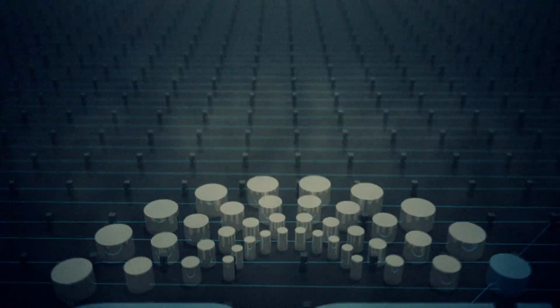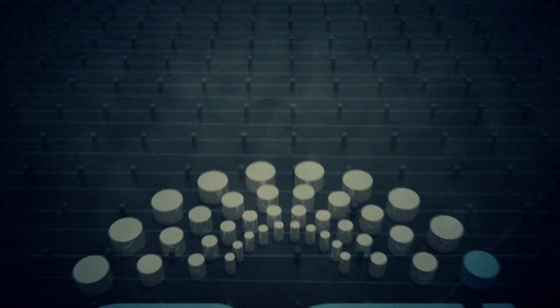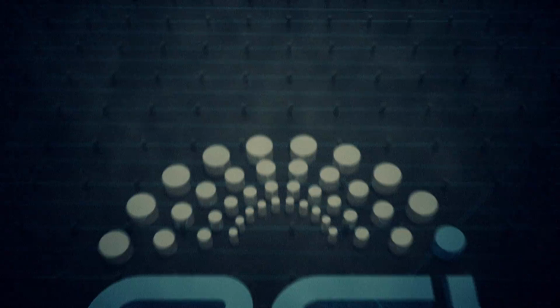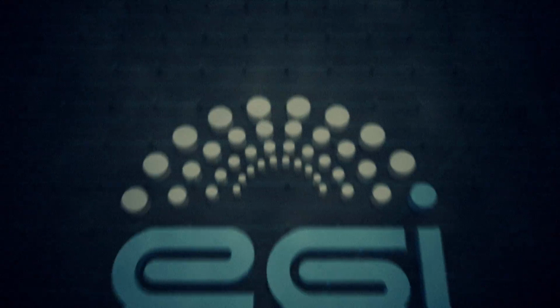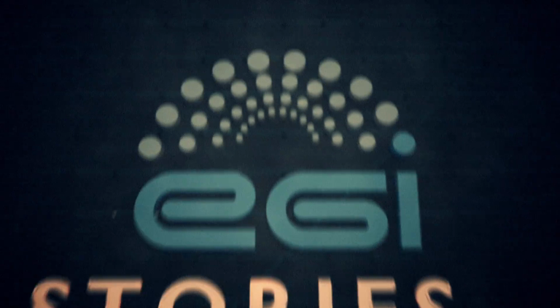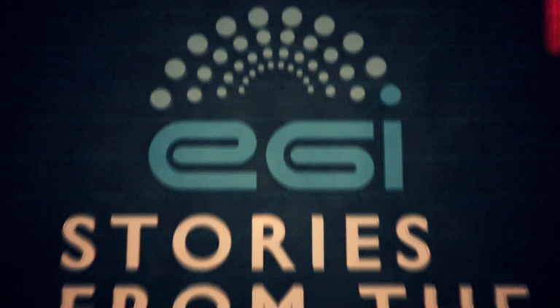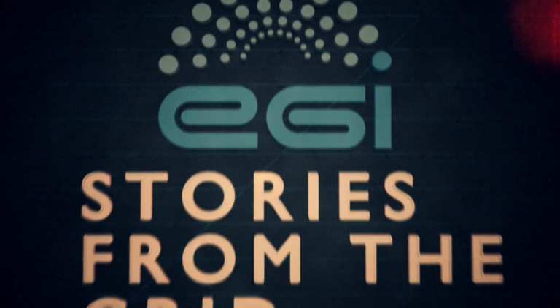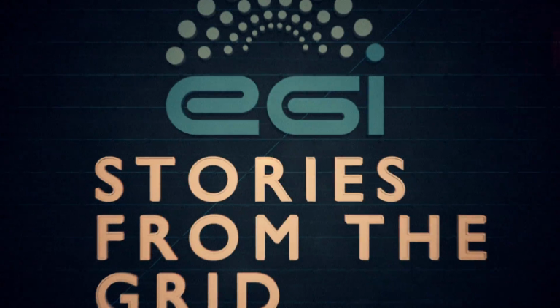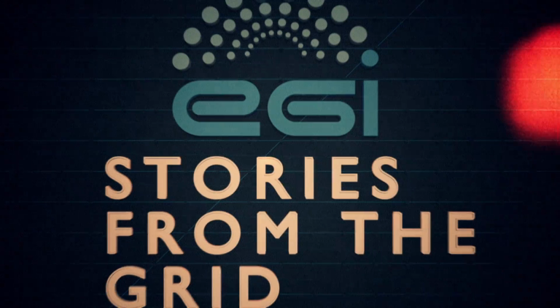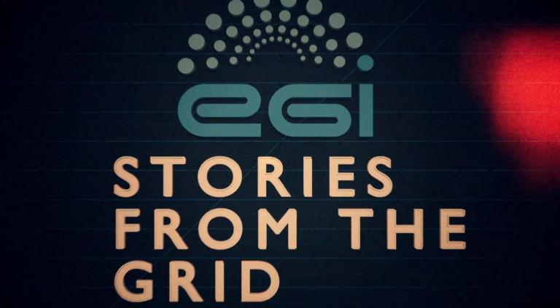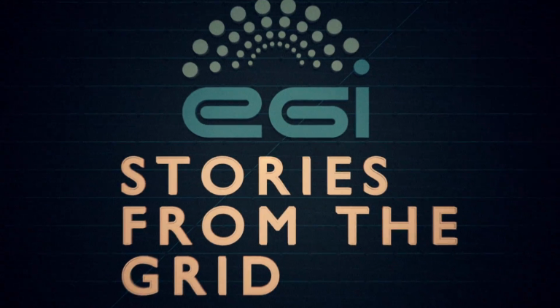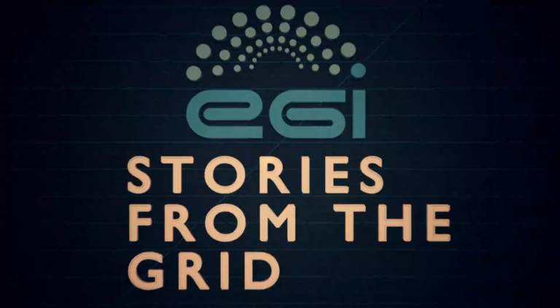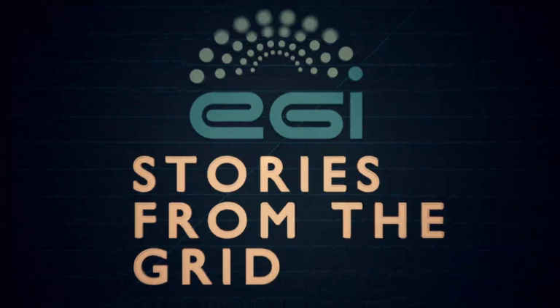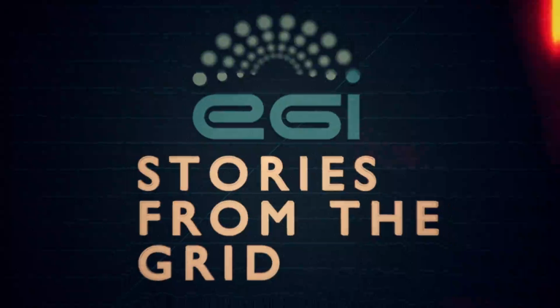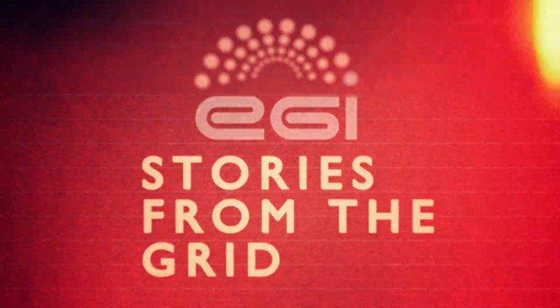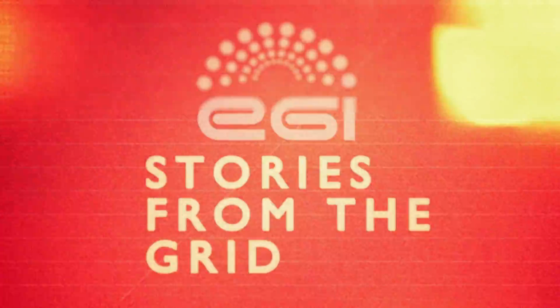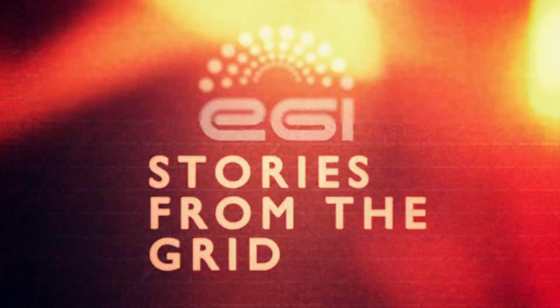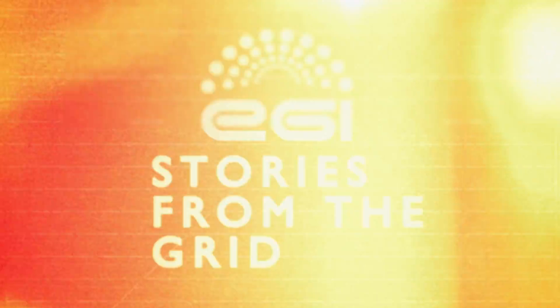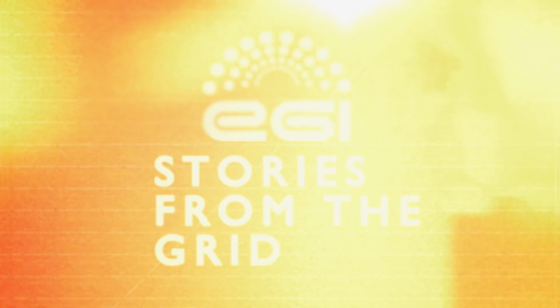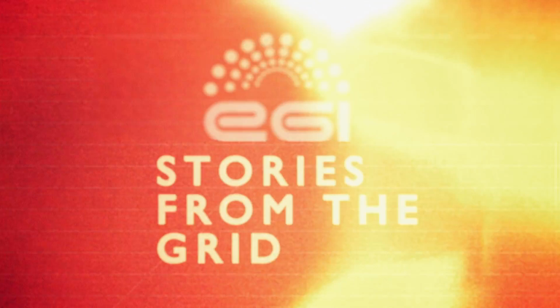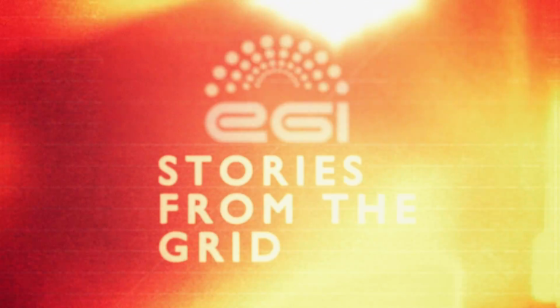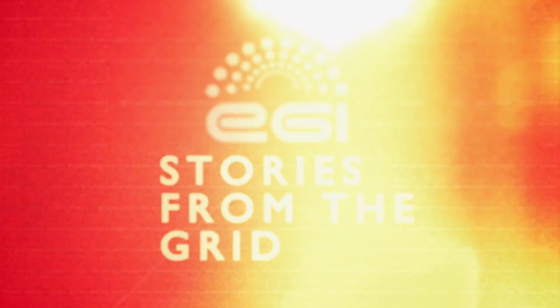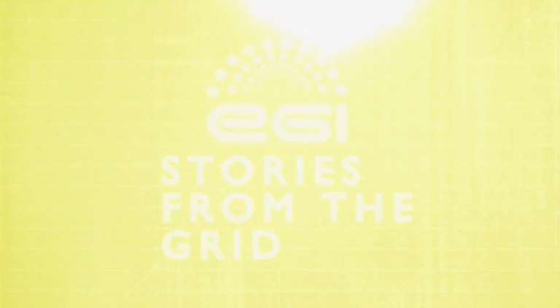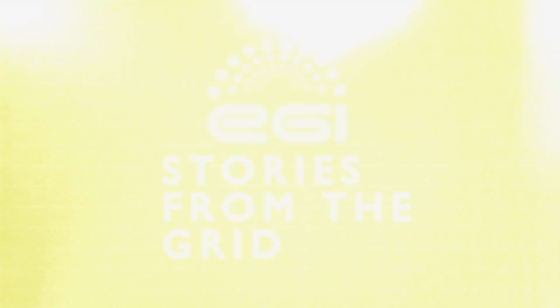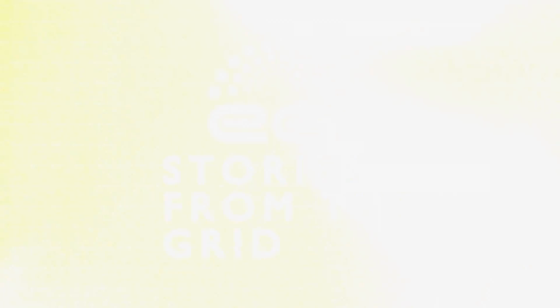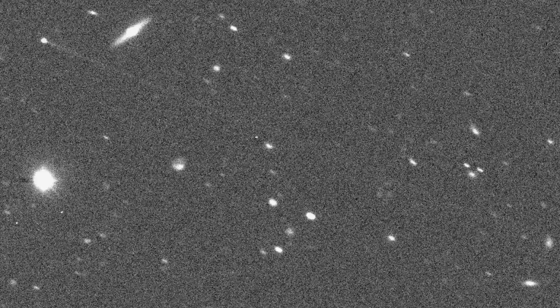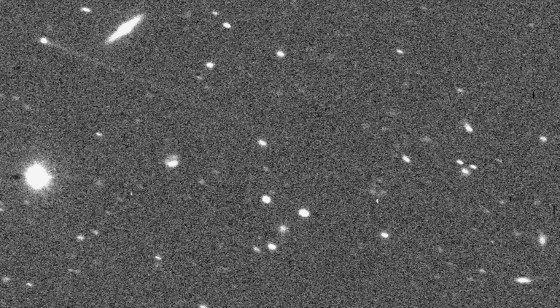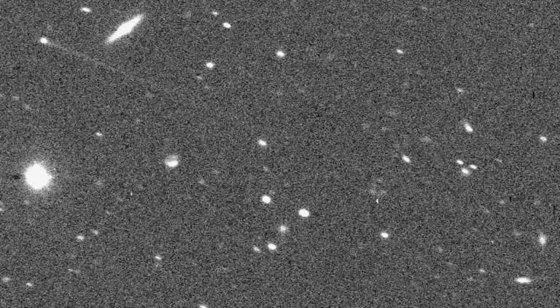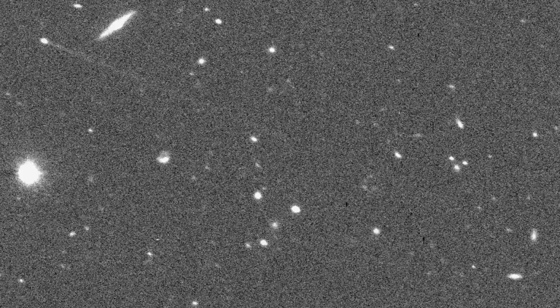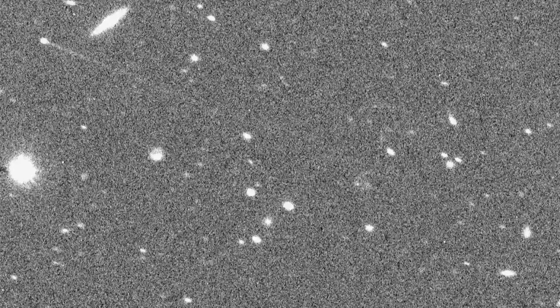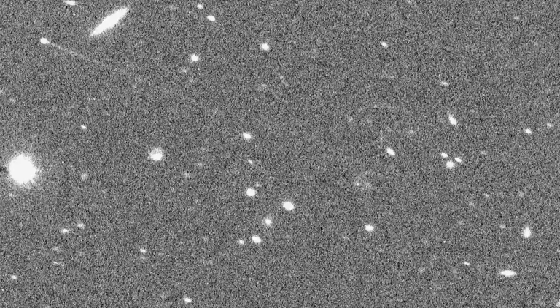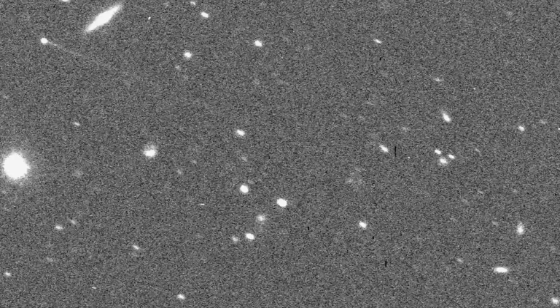Welcome to Stories from the Grid. In this episode: Main Belt Comets.